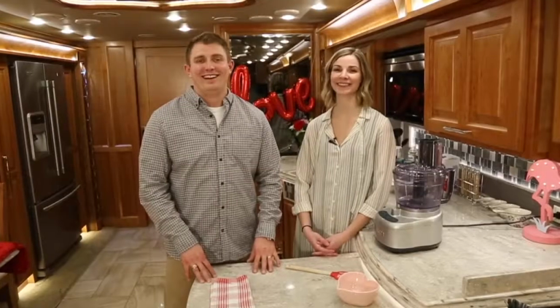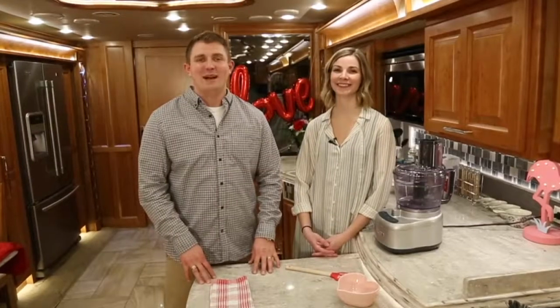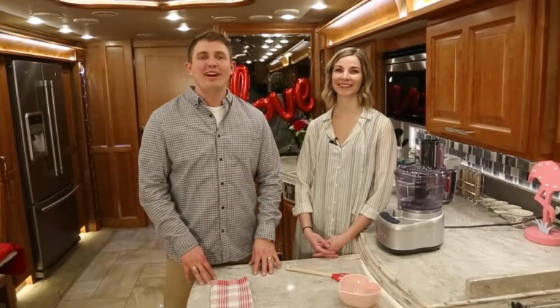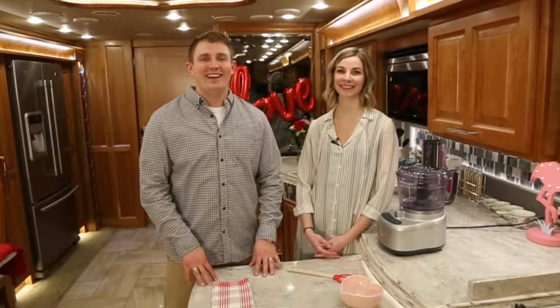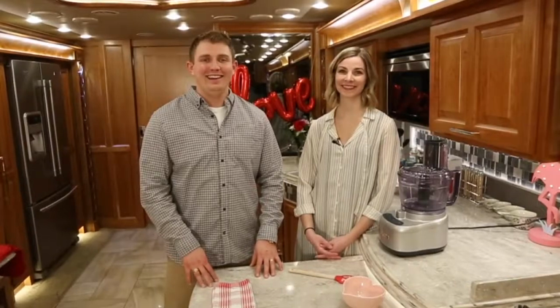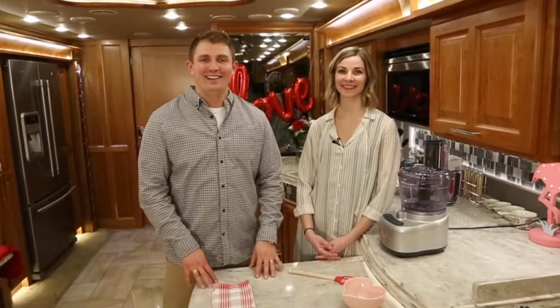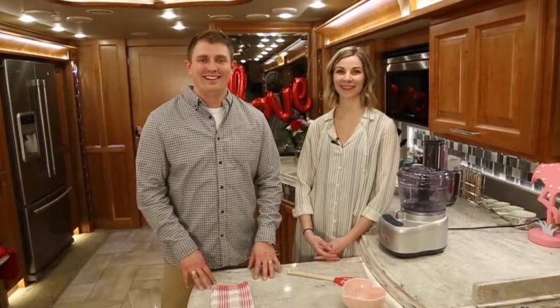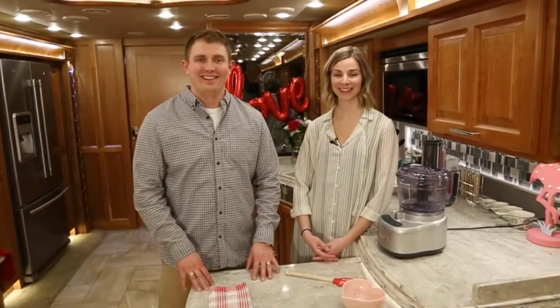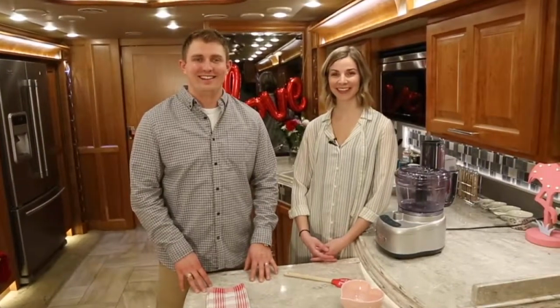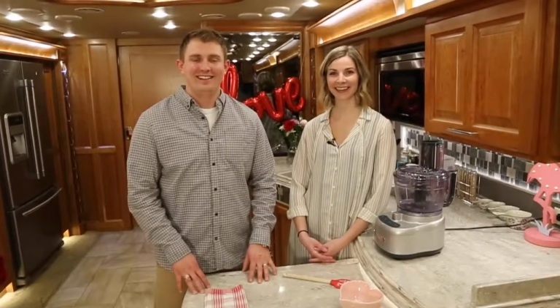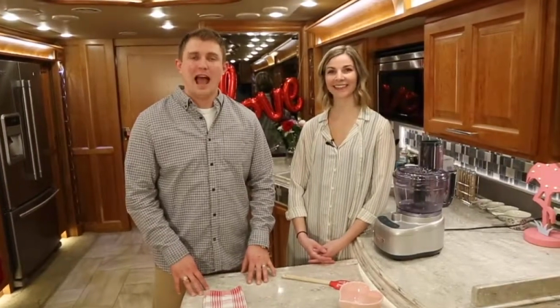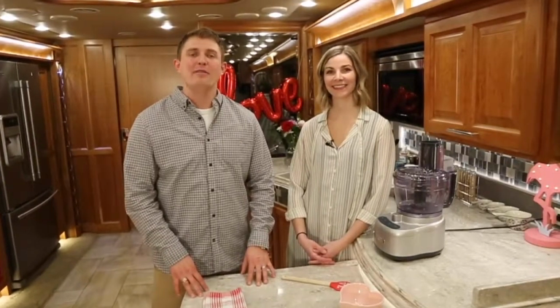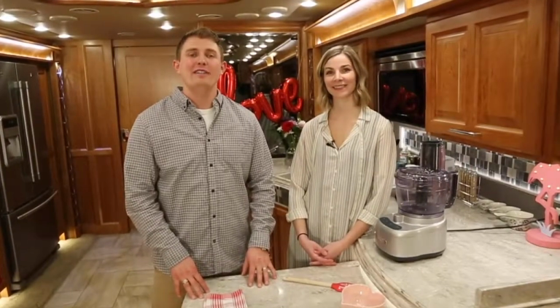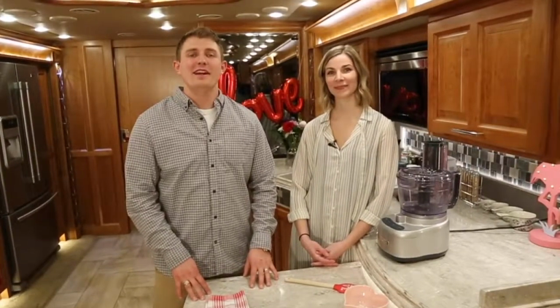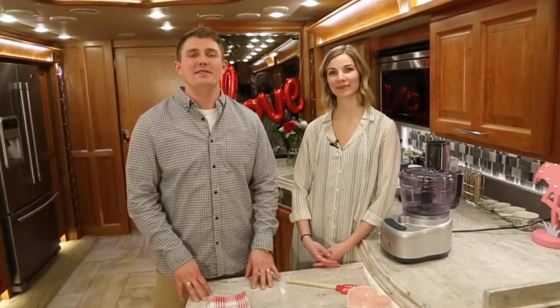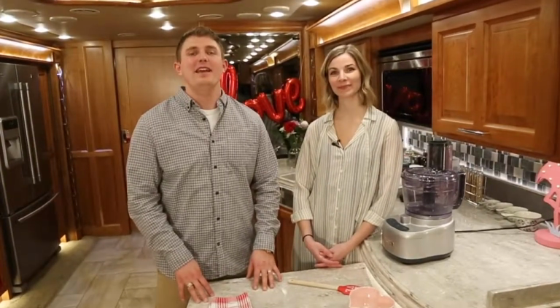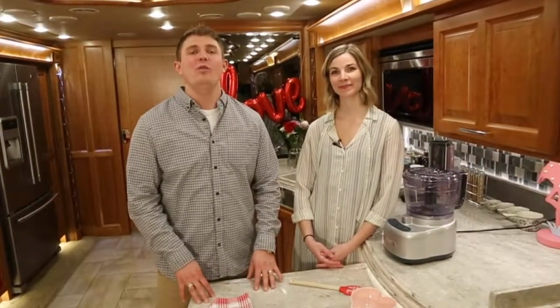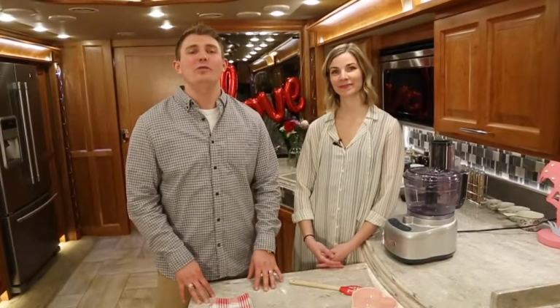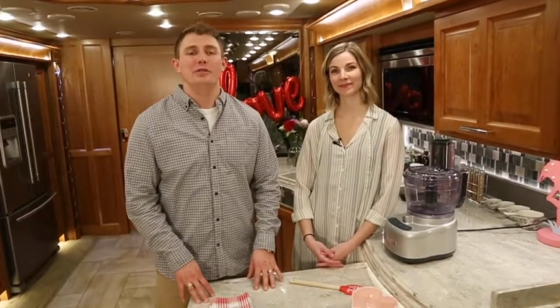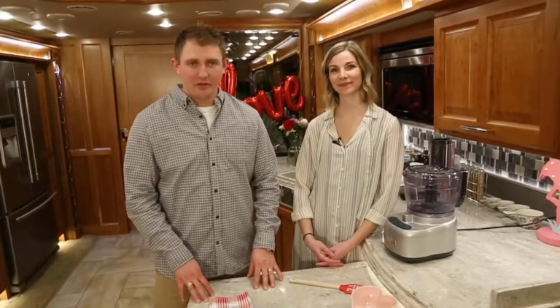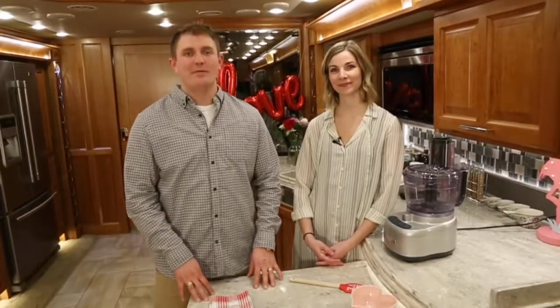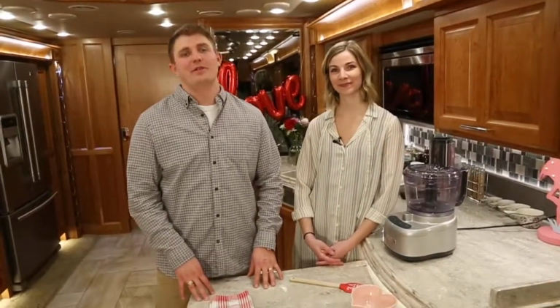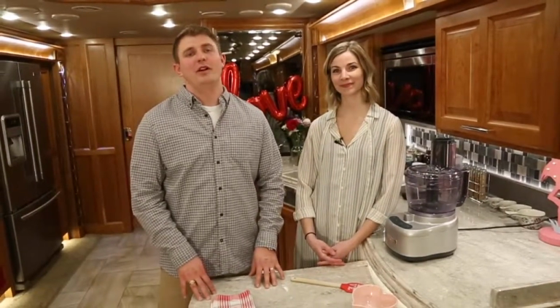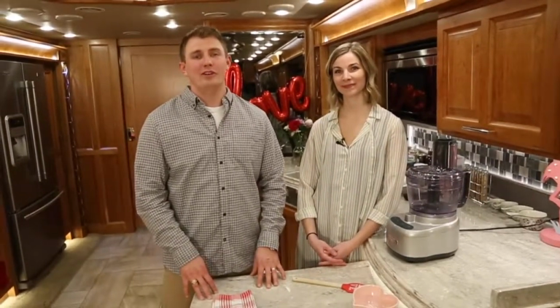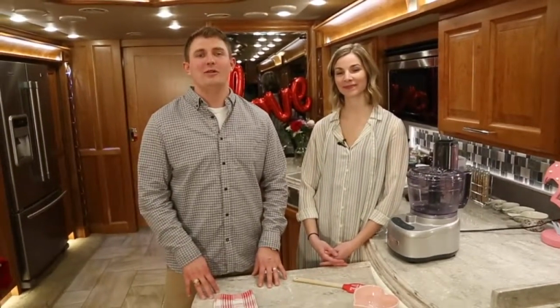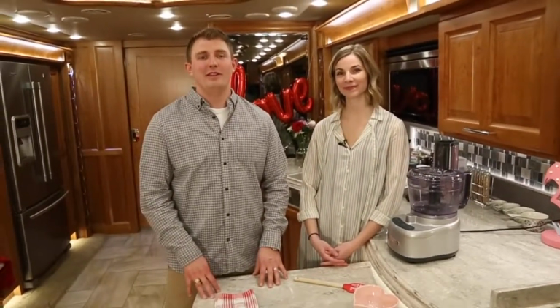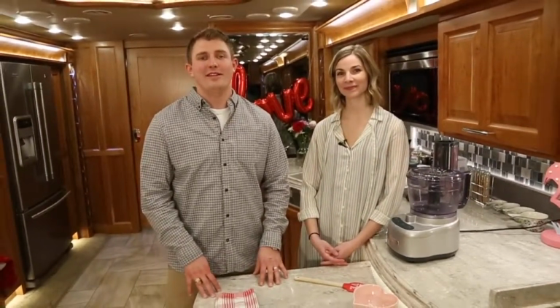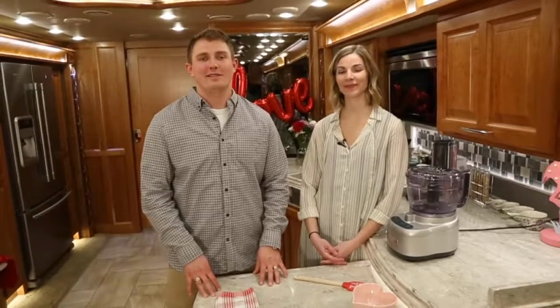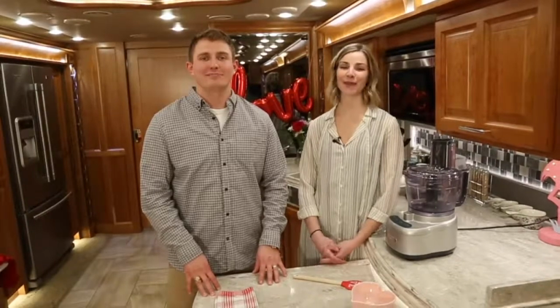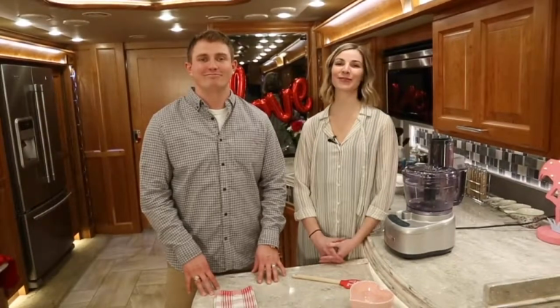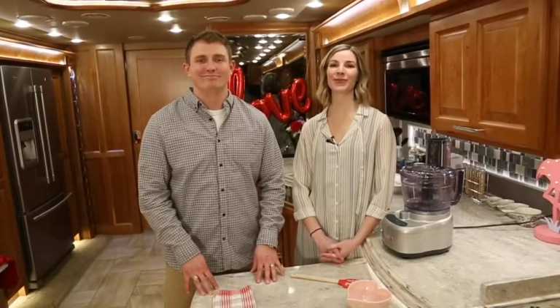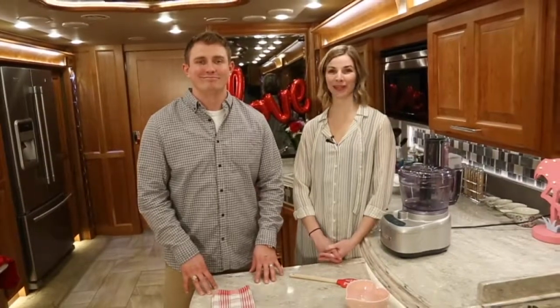I'm Ryan Kelly. I'm Lindsay Kelly. Happy Valentine's Day and welcome to another episode of Cooking with the Kellys, Episode 3.